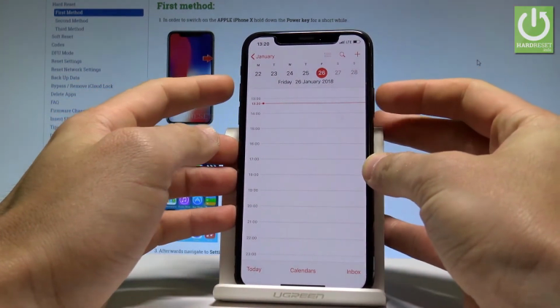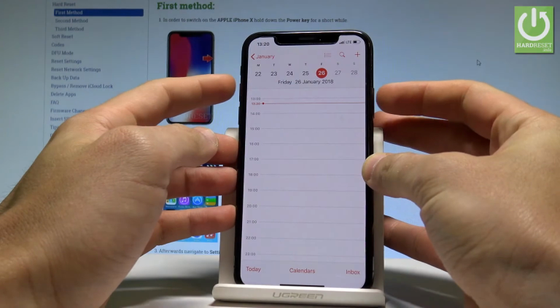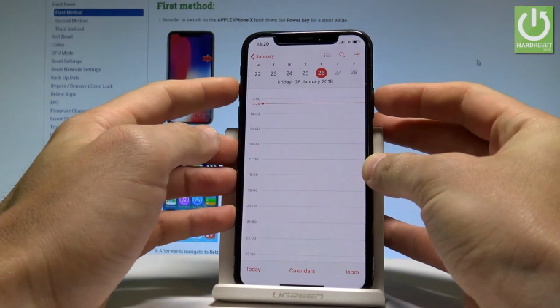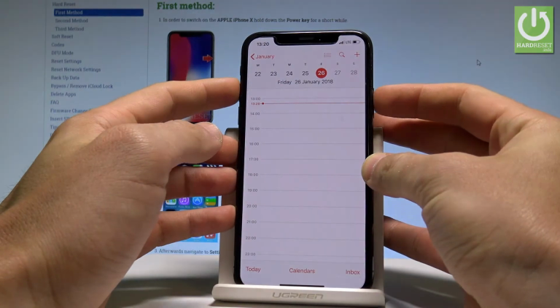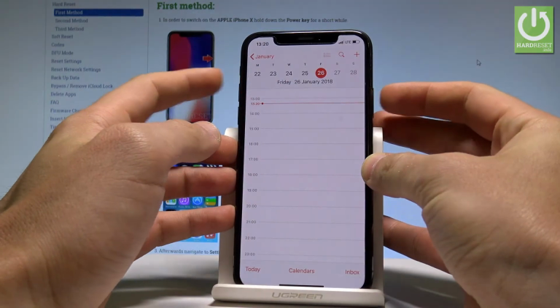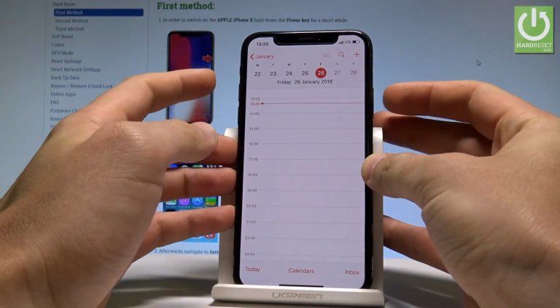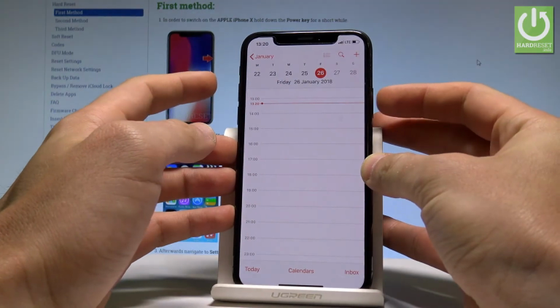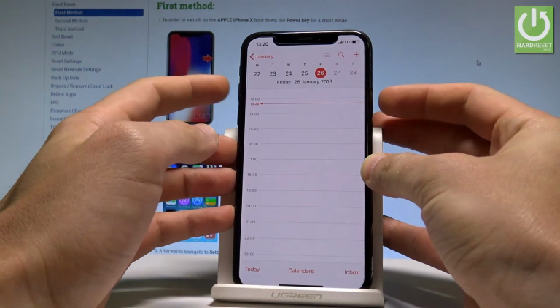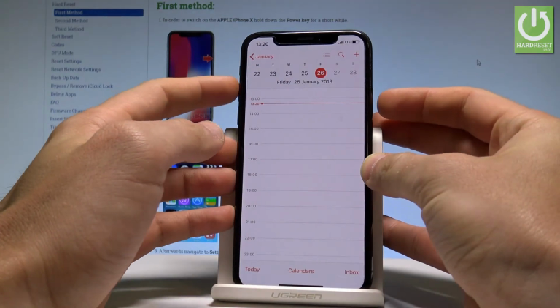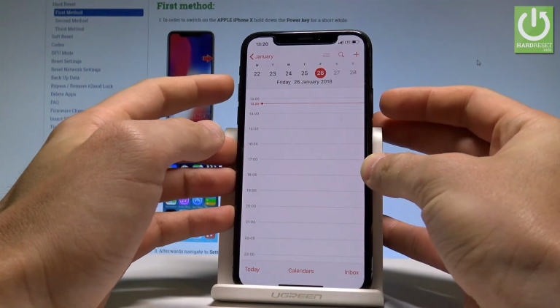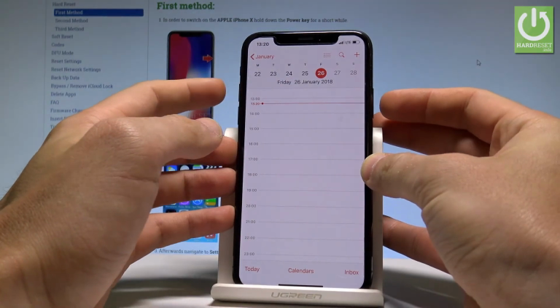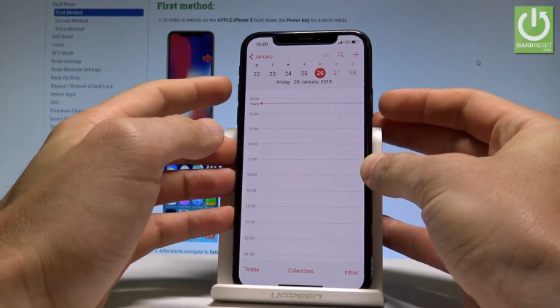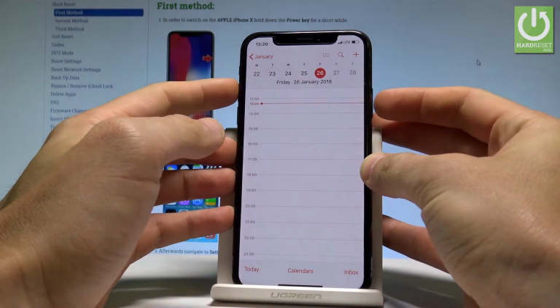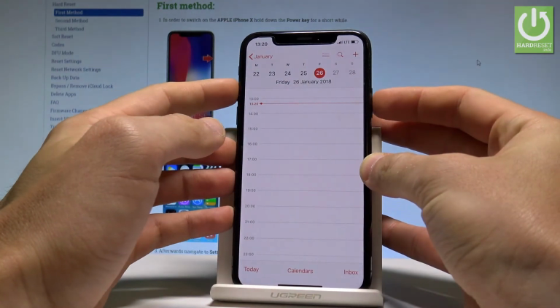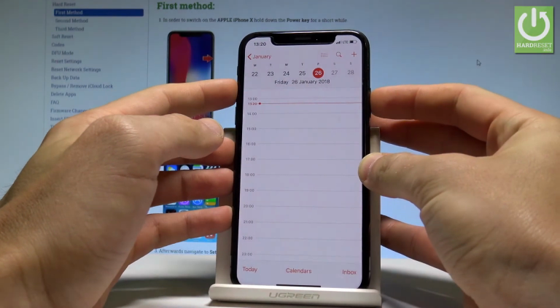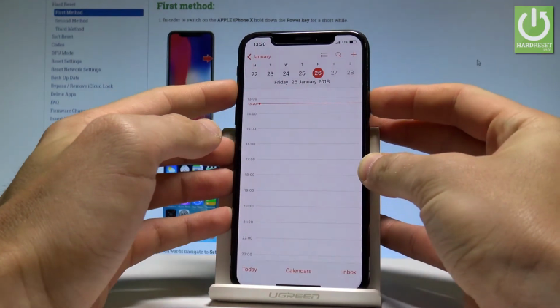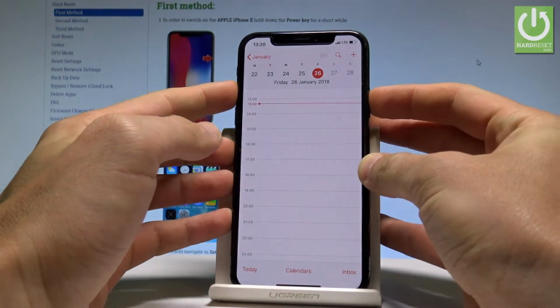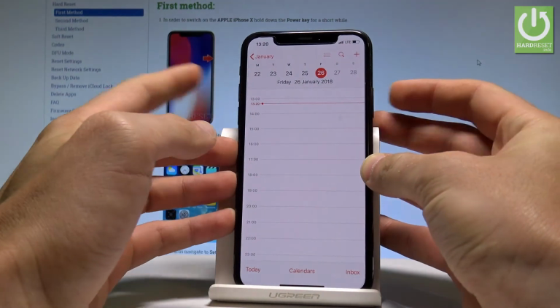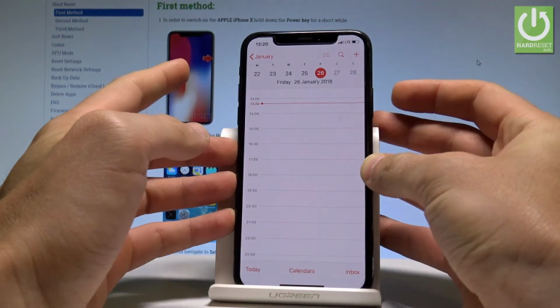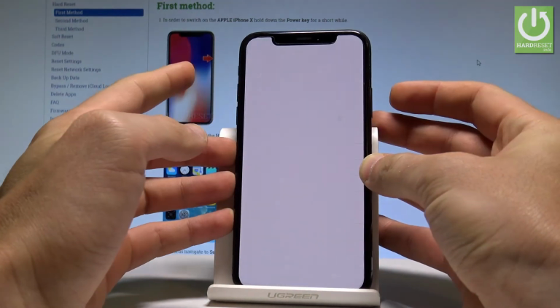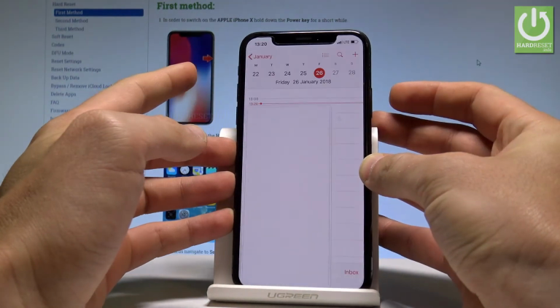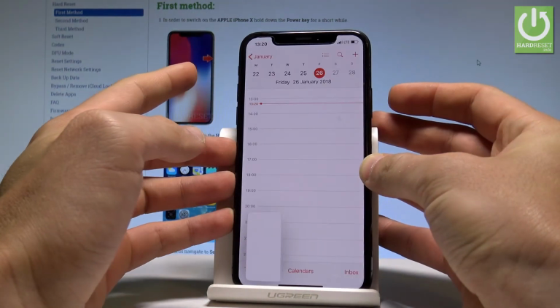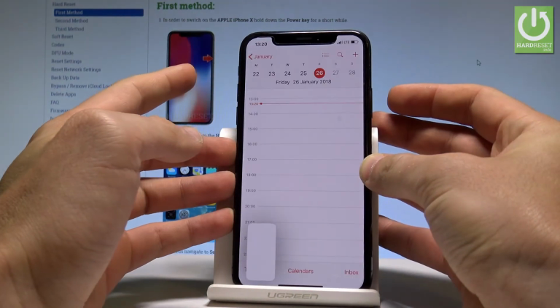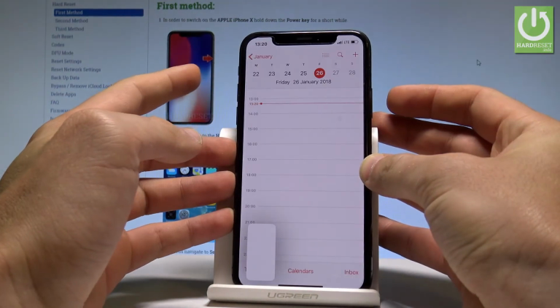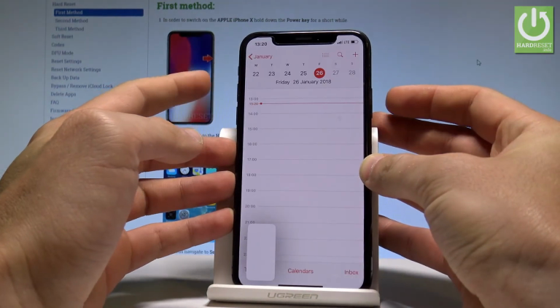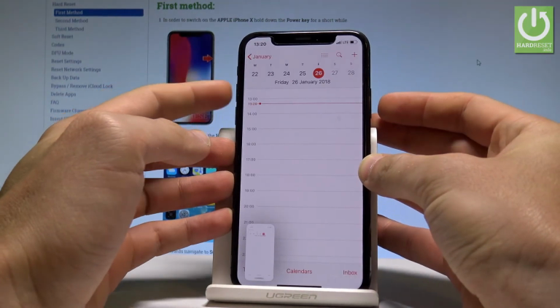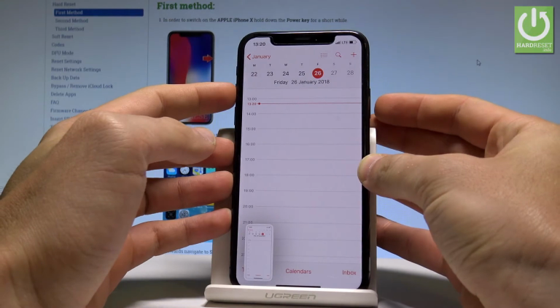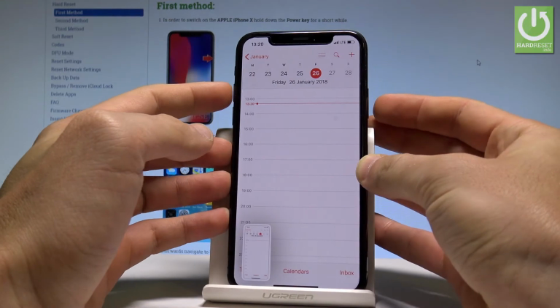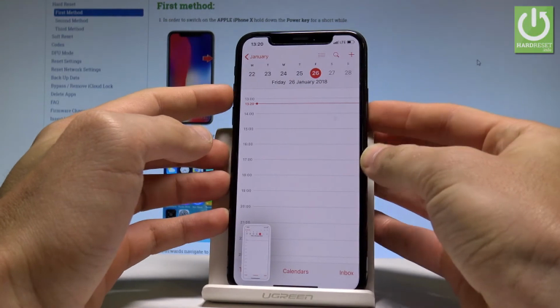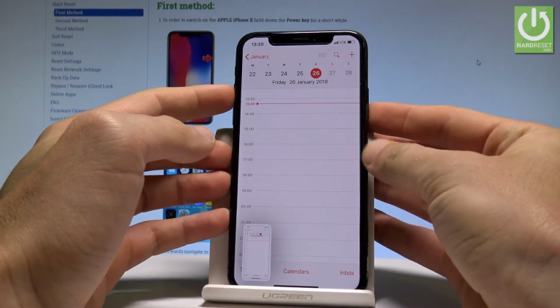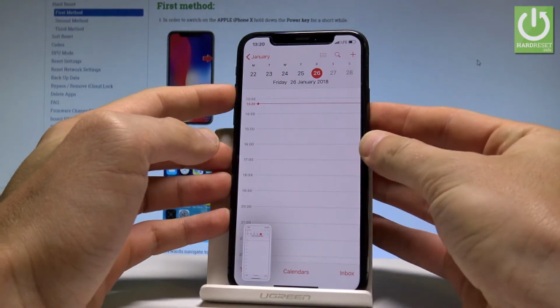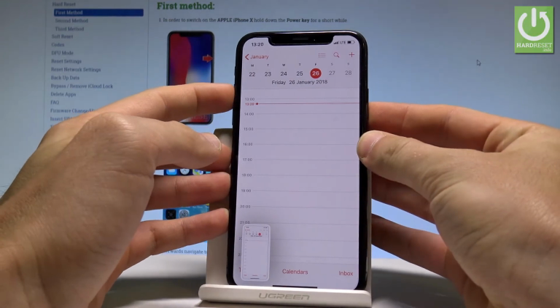Let's do it. Power key and volume up. And as you can see, the device just took a screenshot.